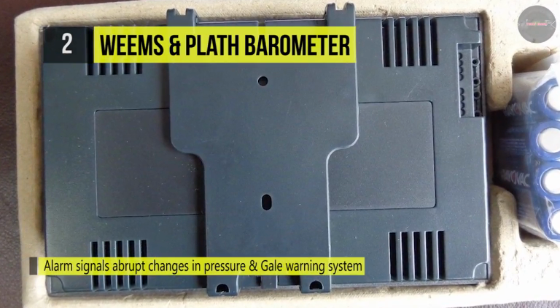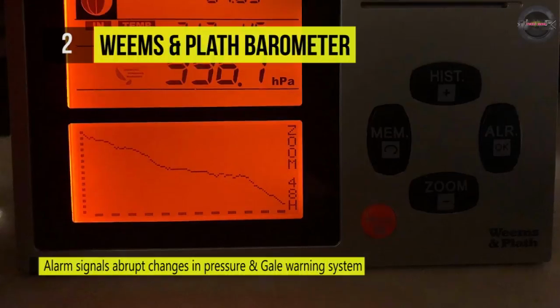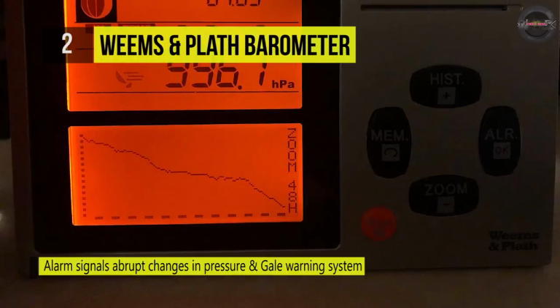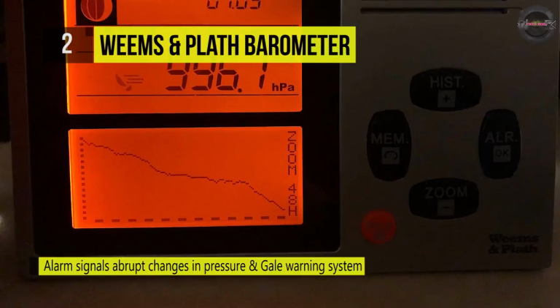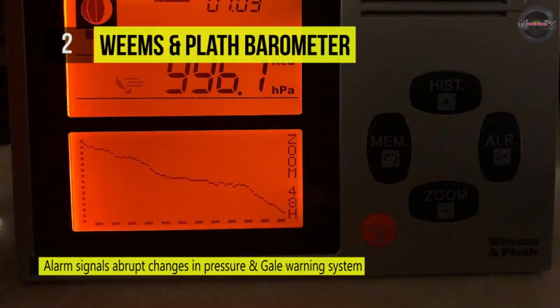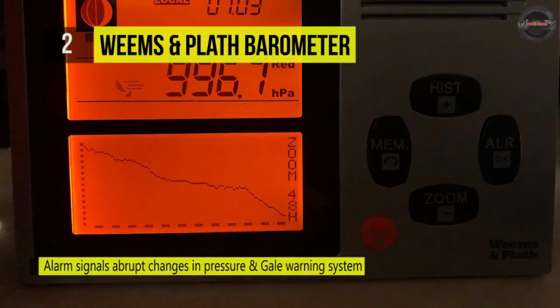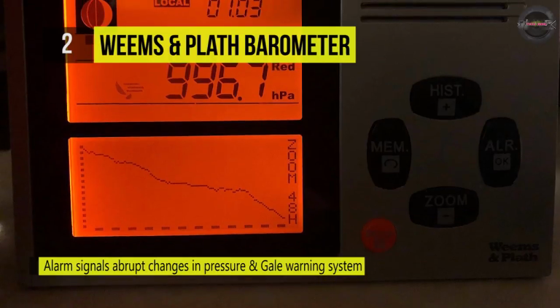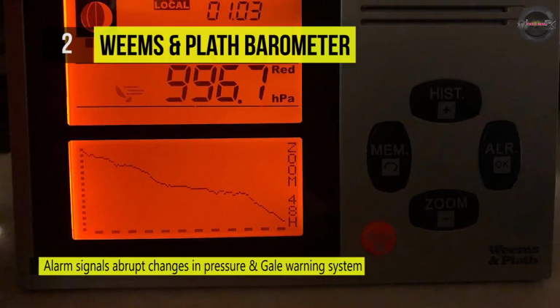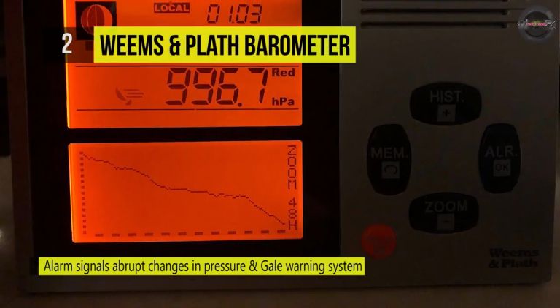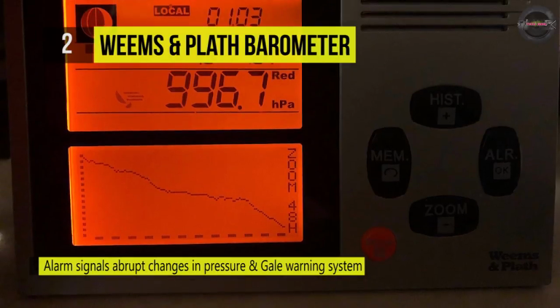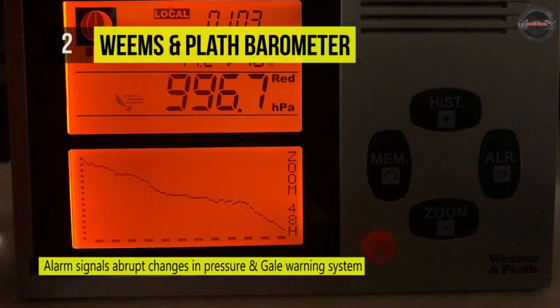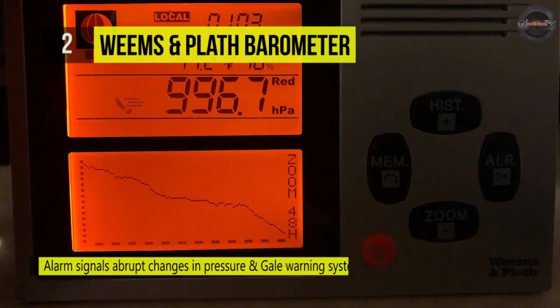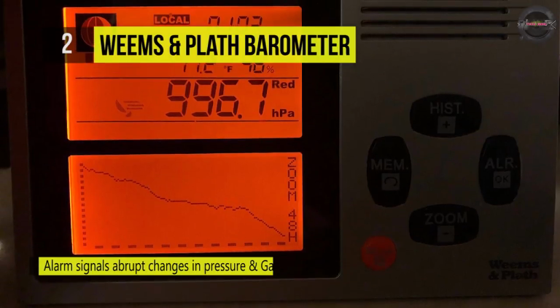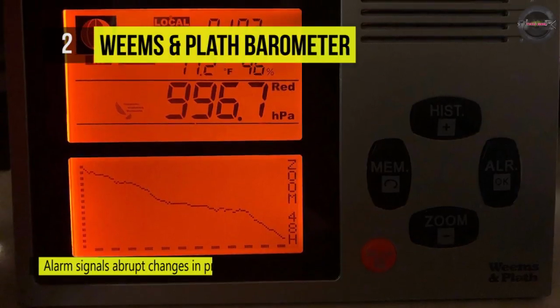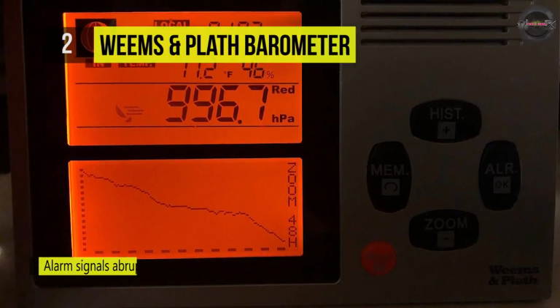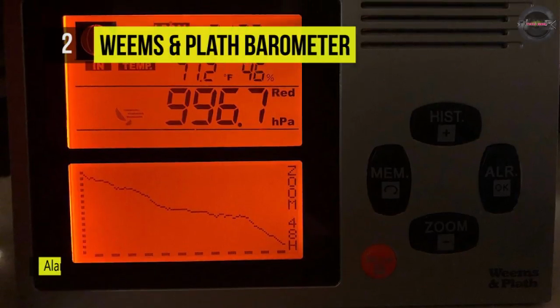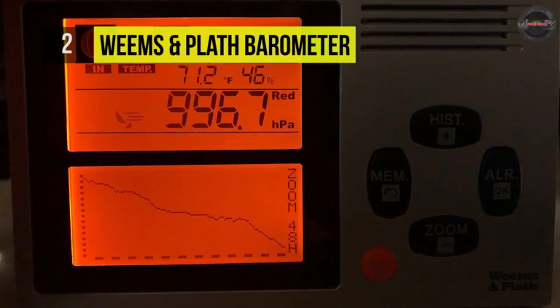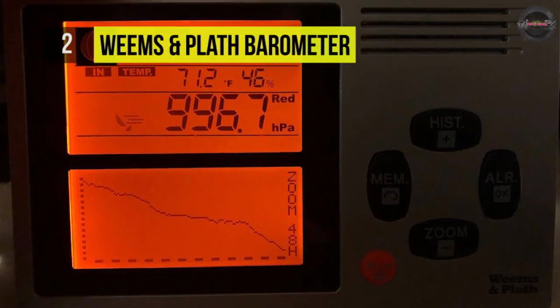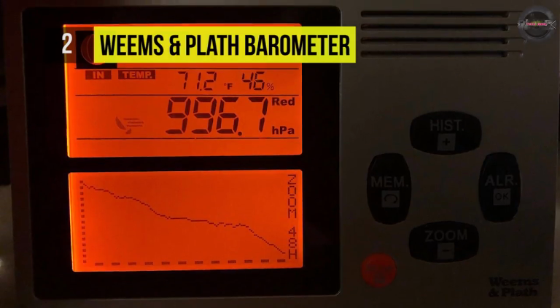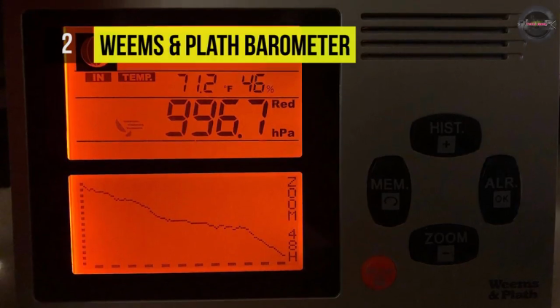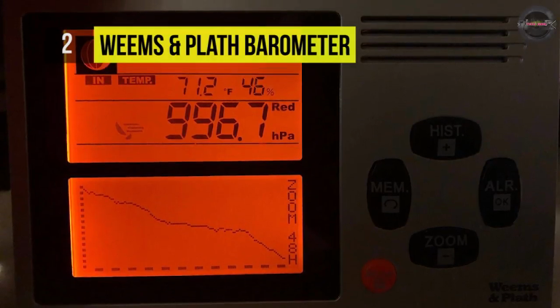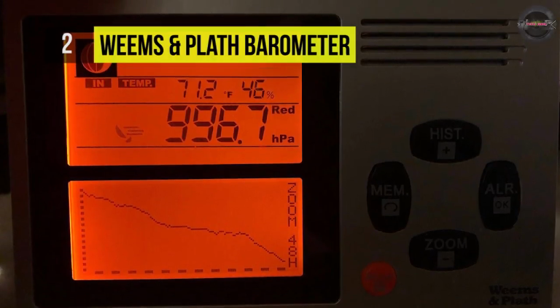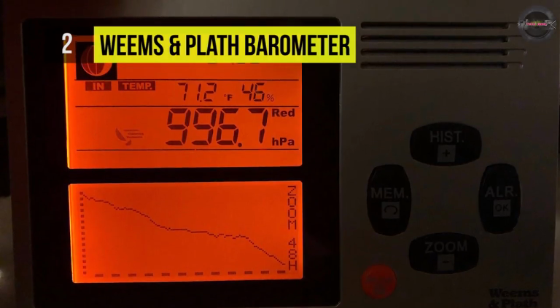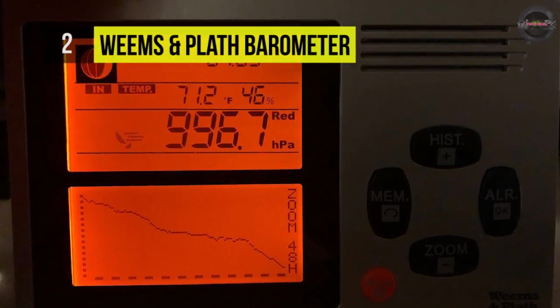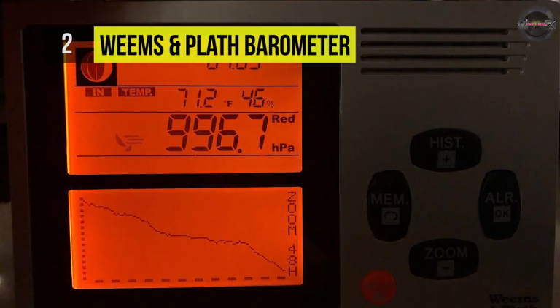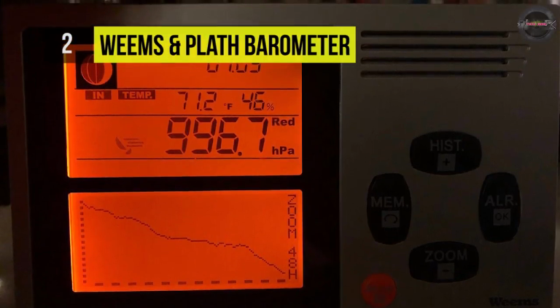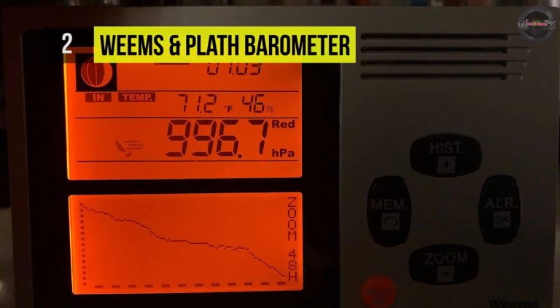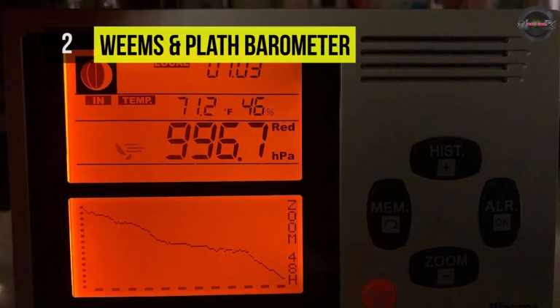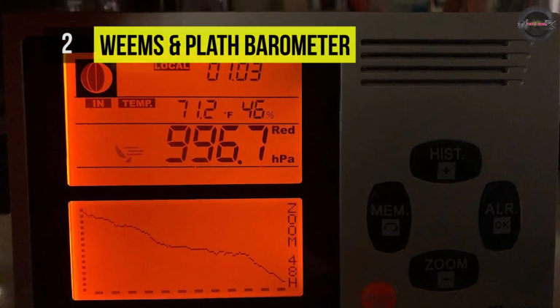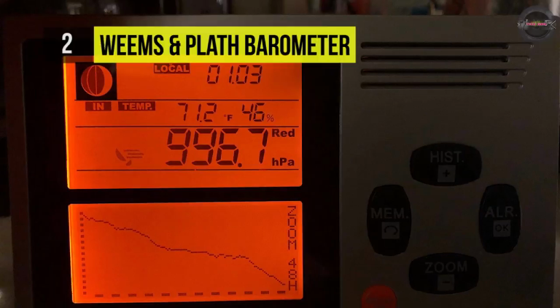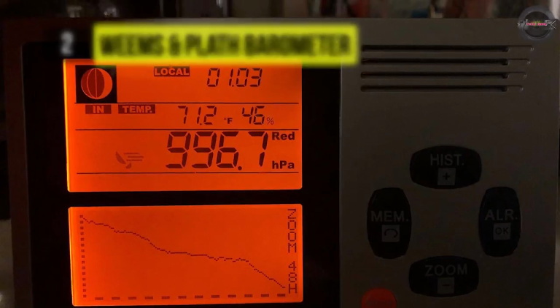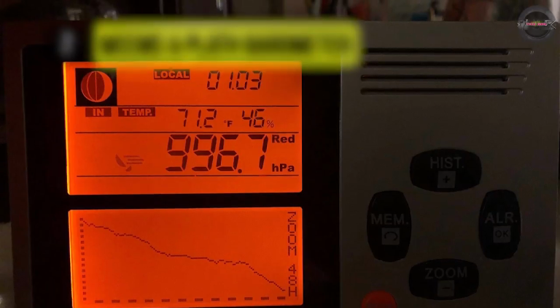It offers a continuous display of current pressure, time, or temperature and operates on four AA batteries.